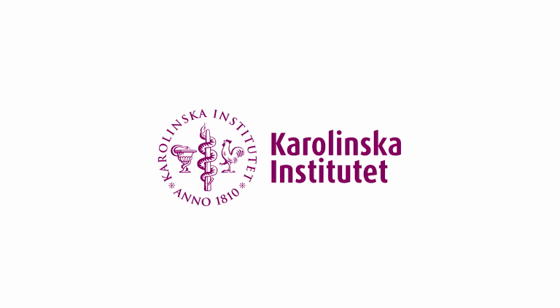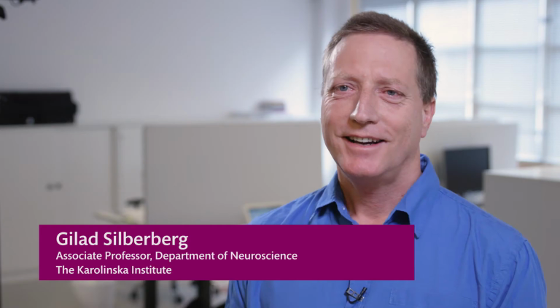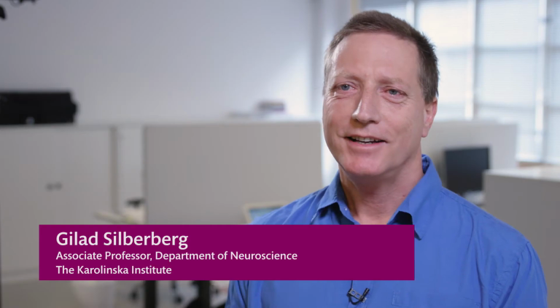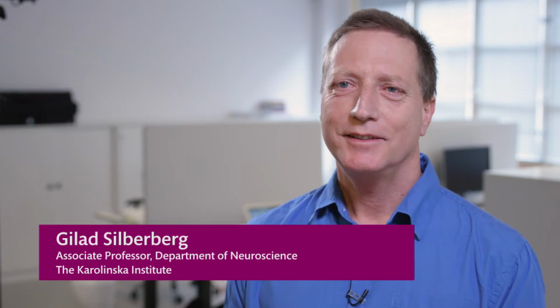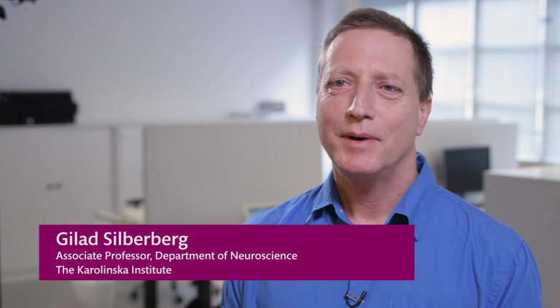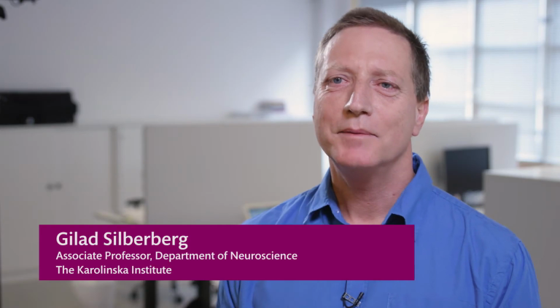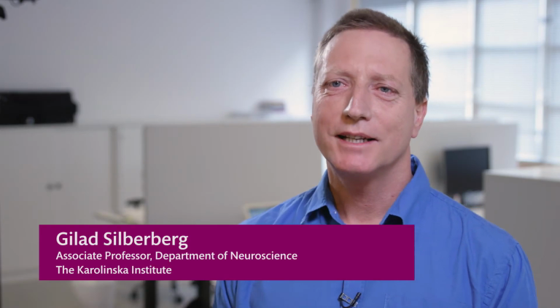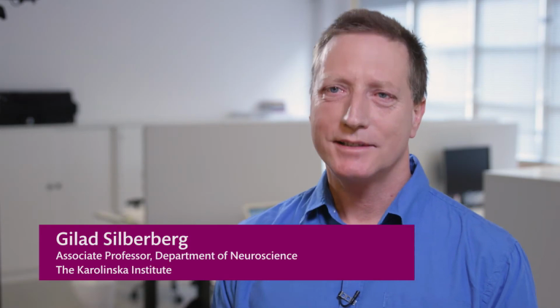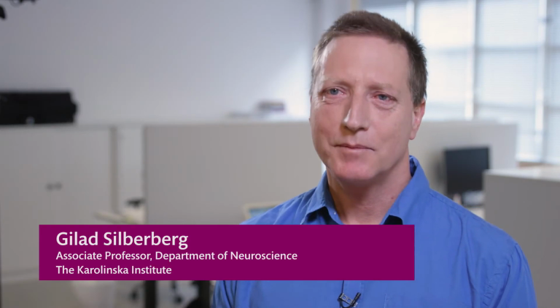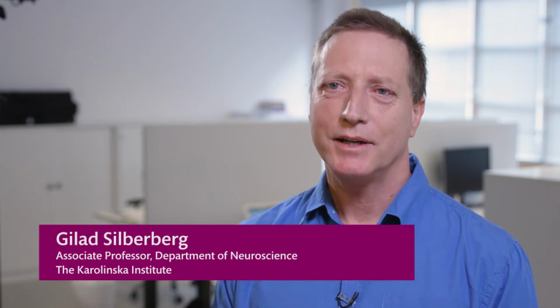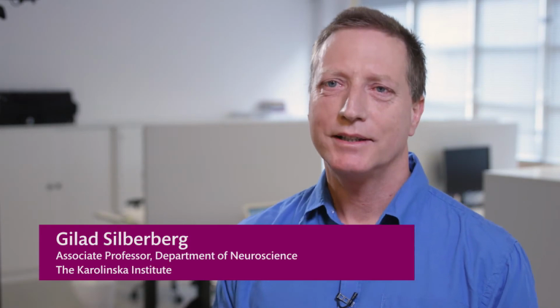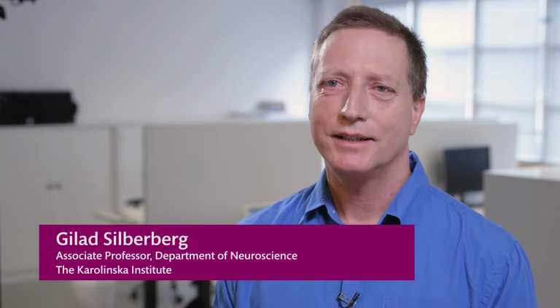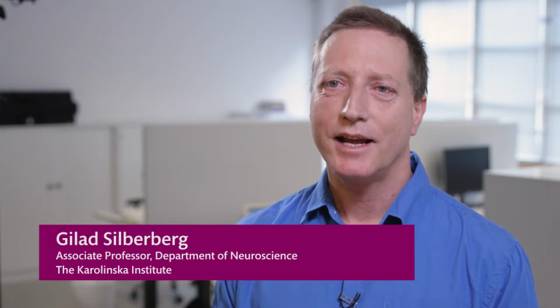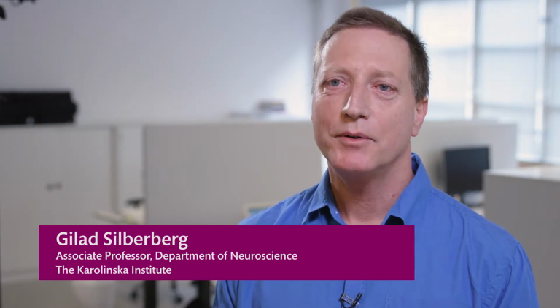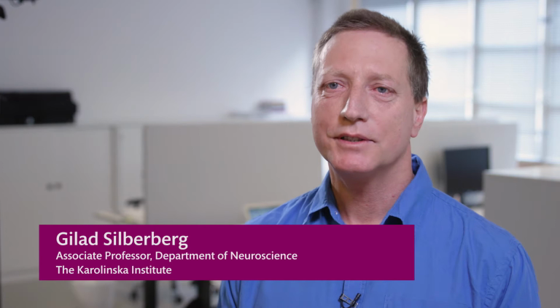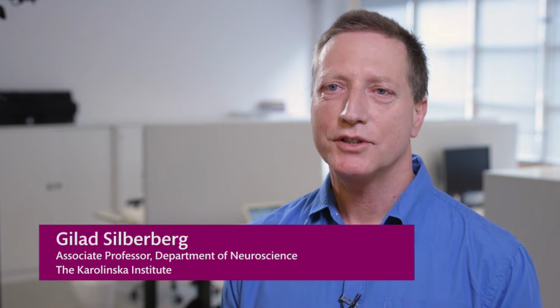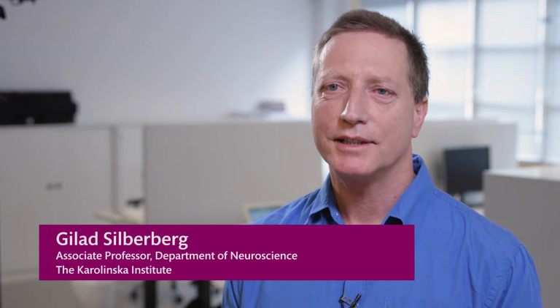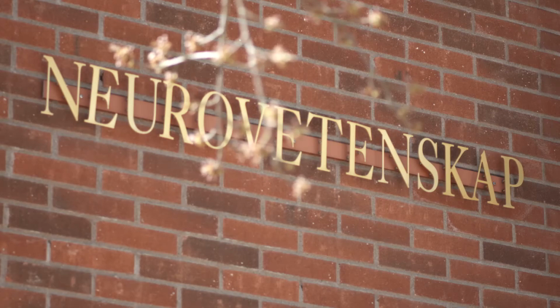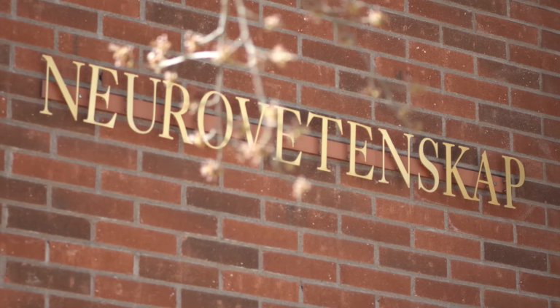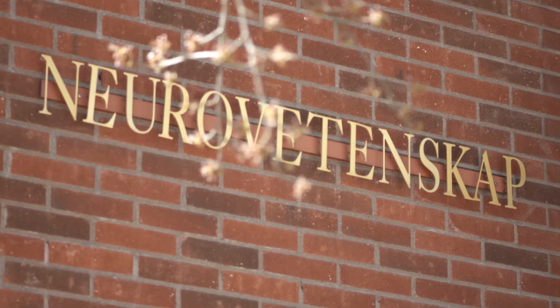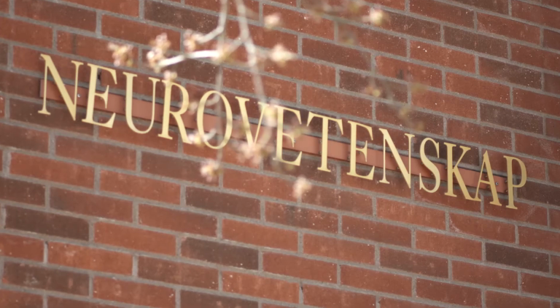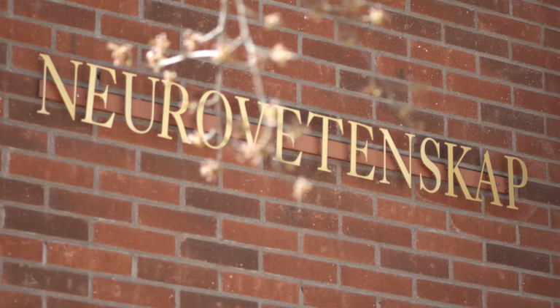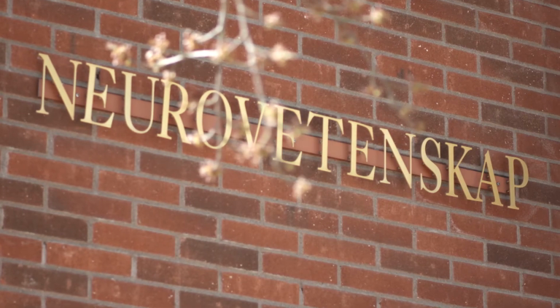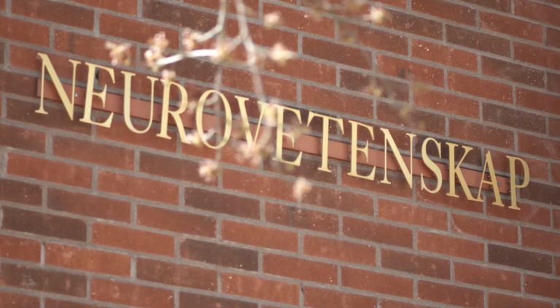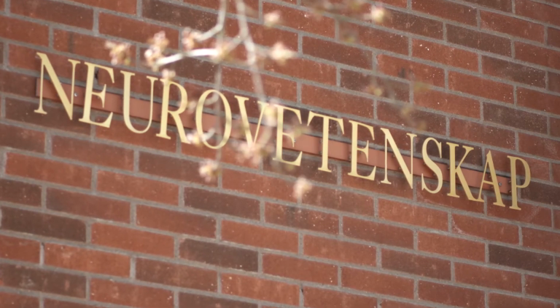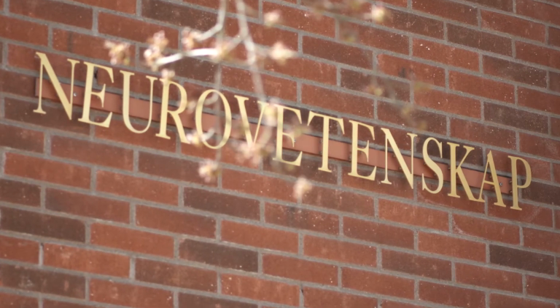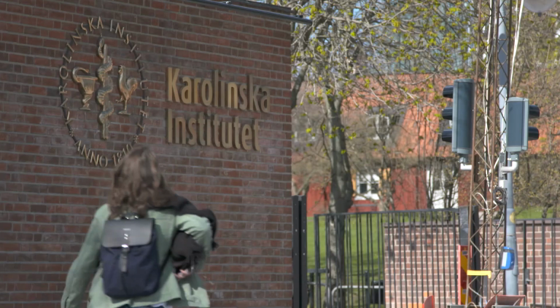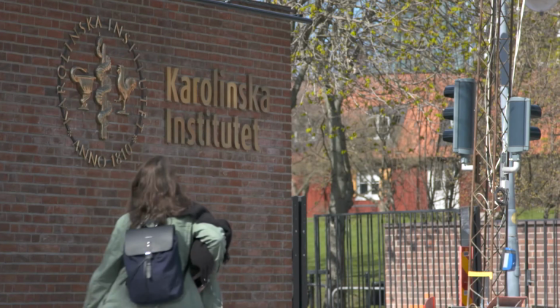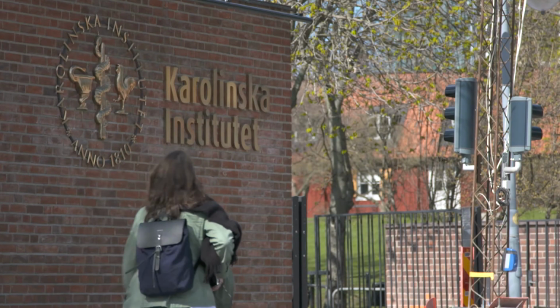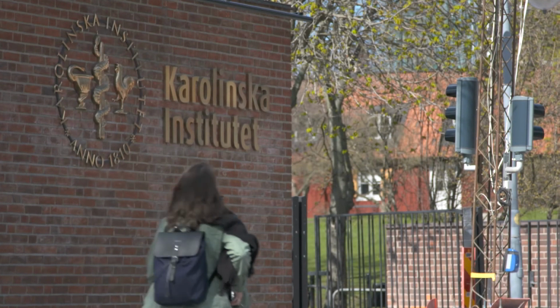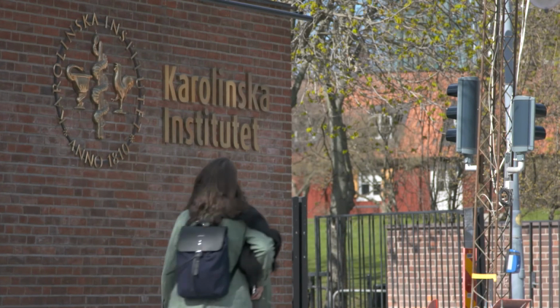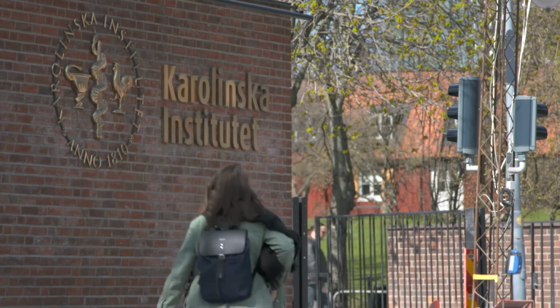Hi, my name is Gilad Silberberg, and I'm a researcher at the Department of Neuroscience of the Karolinska Institute in Stockholm.